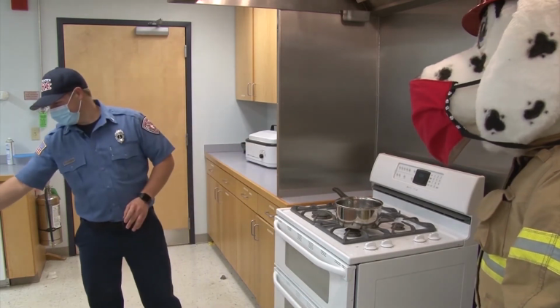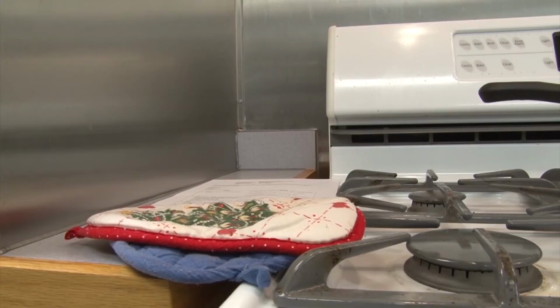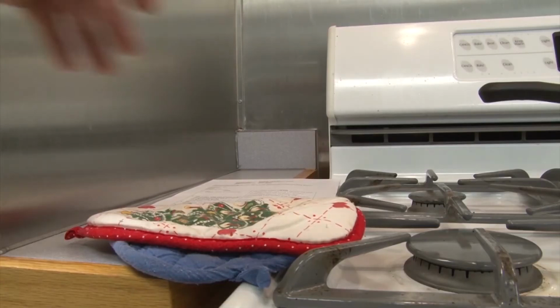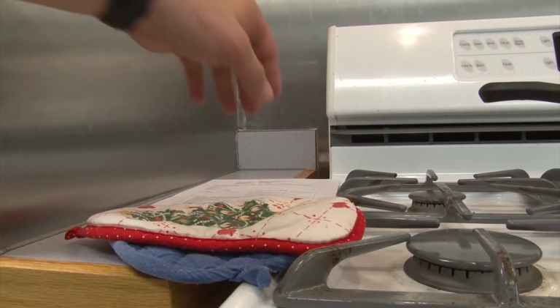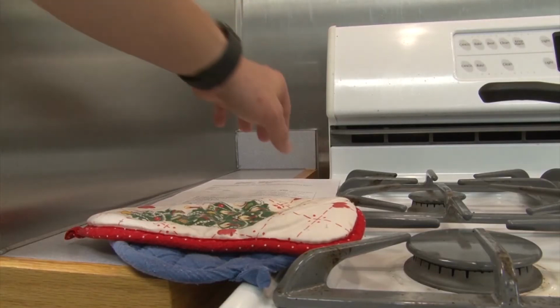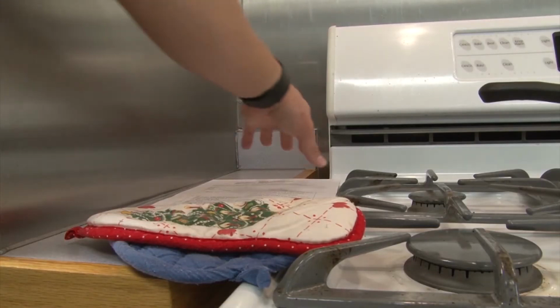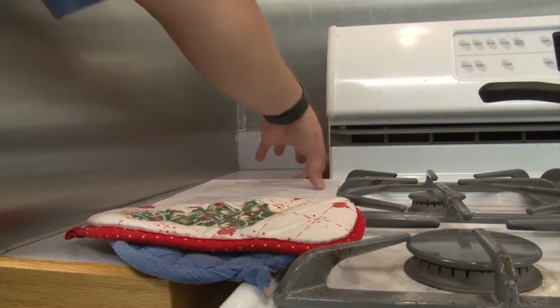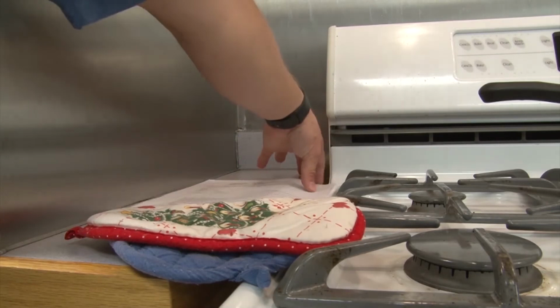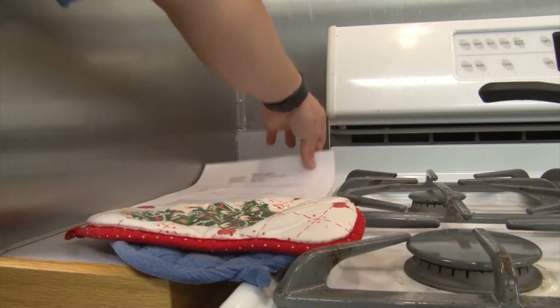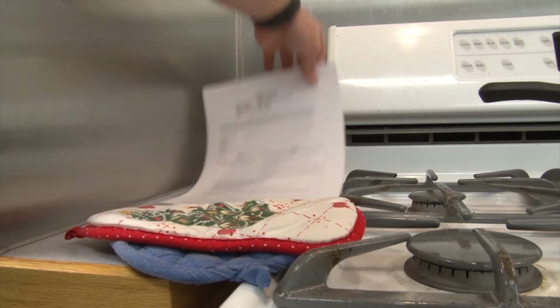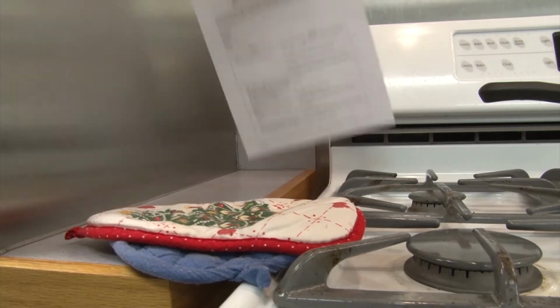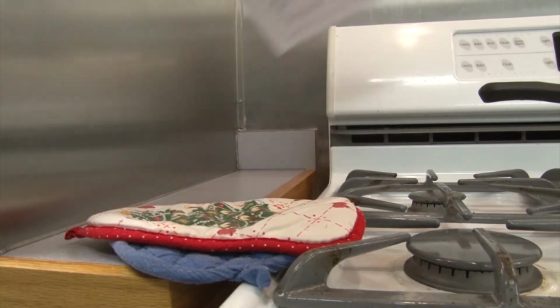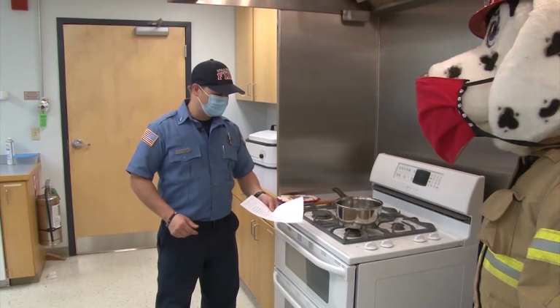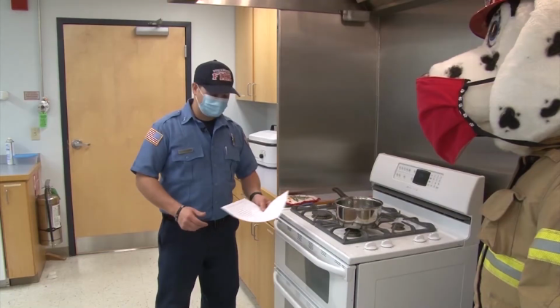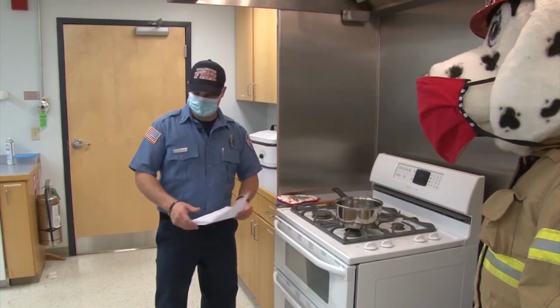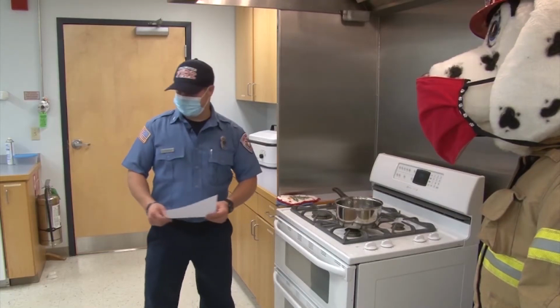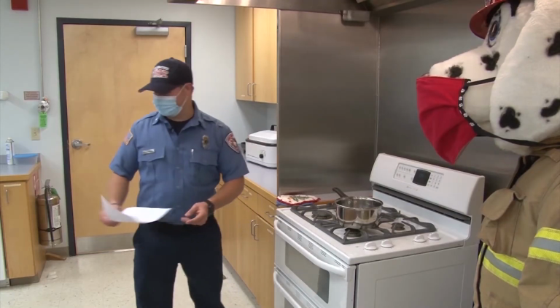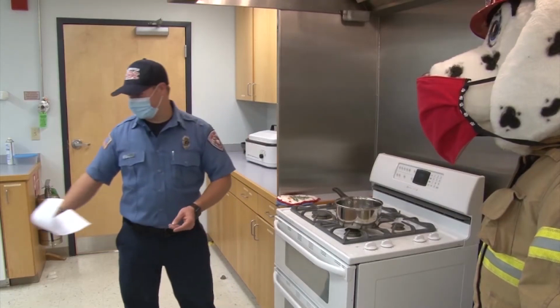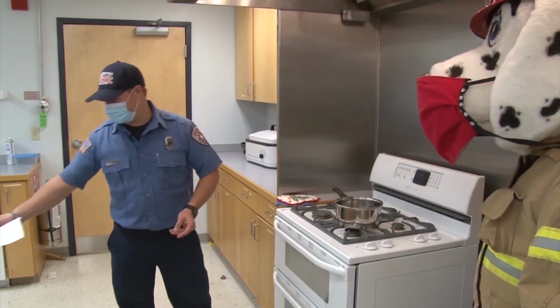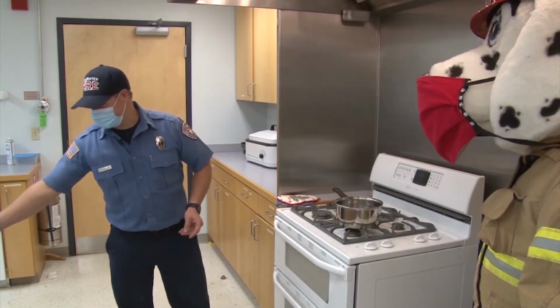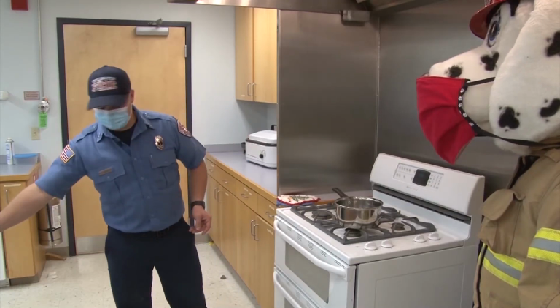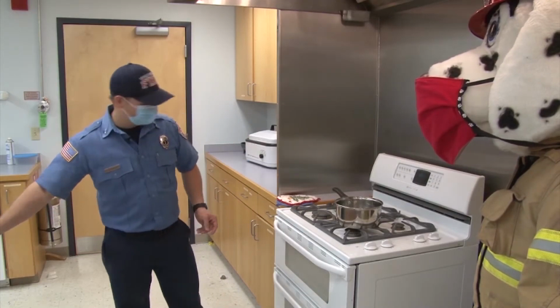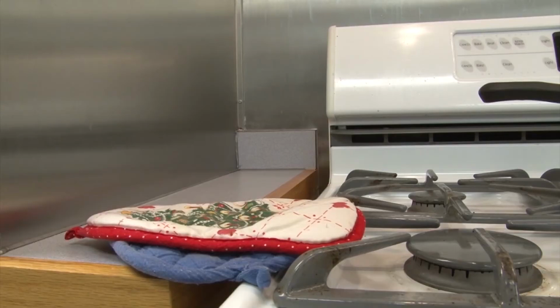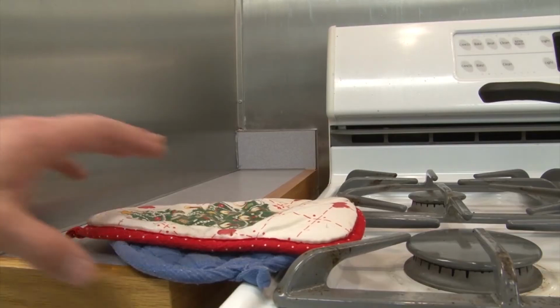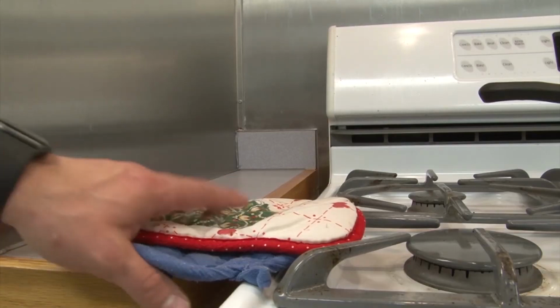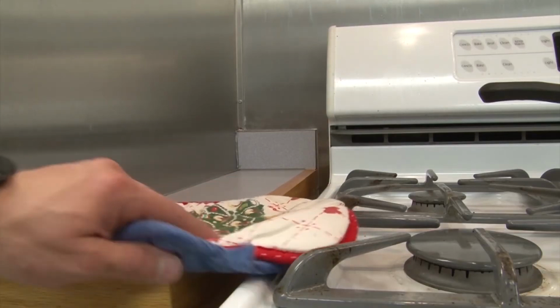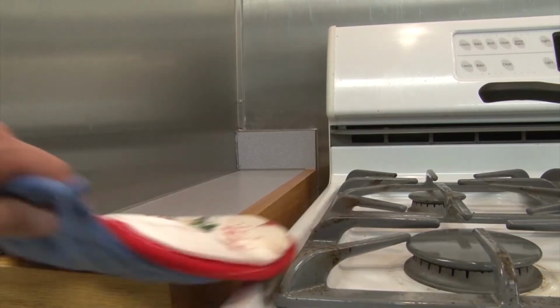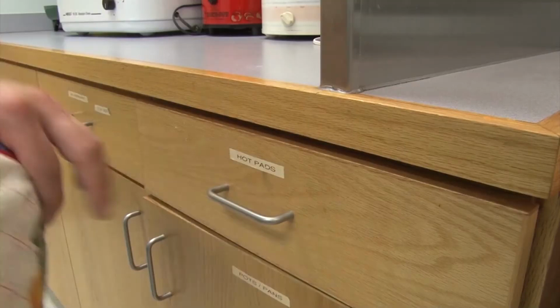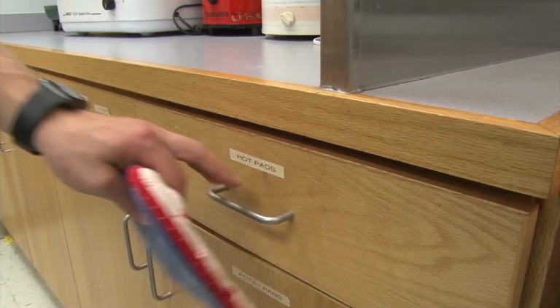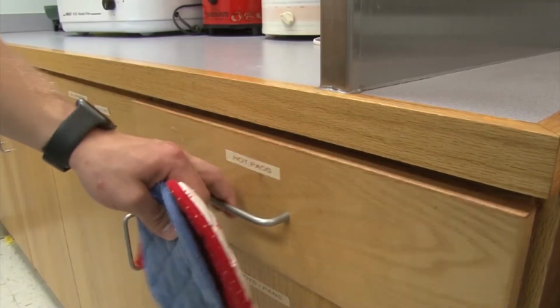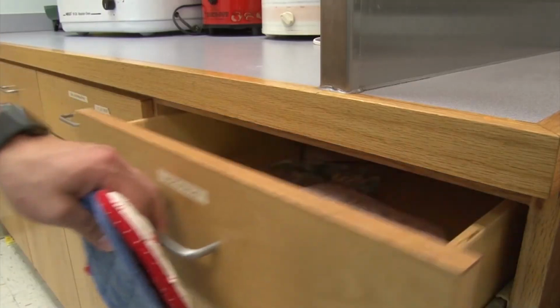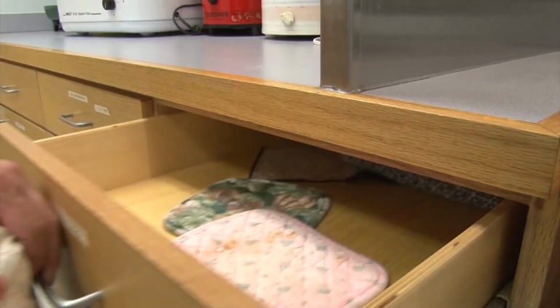If you have a recipe or a cooking list, that could also be a fire hazard. And yes, also hot pads.